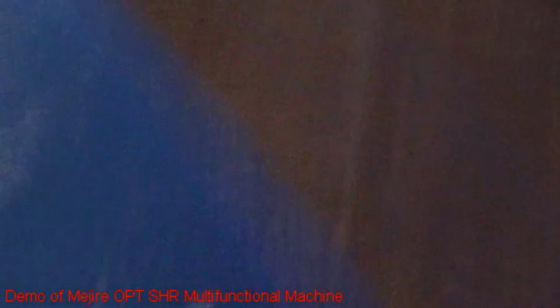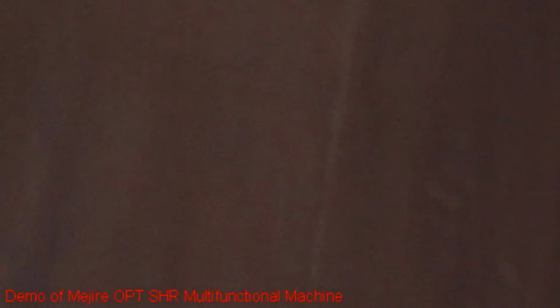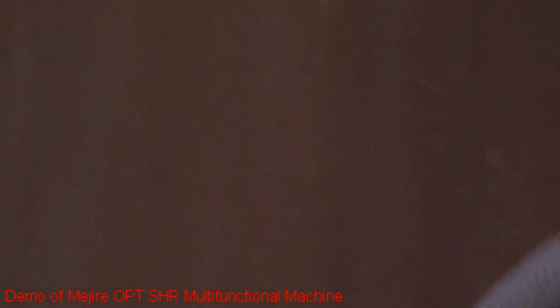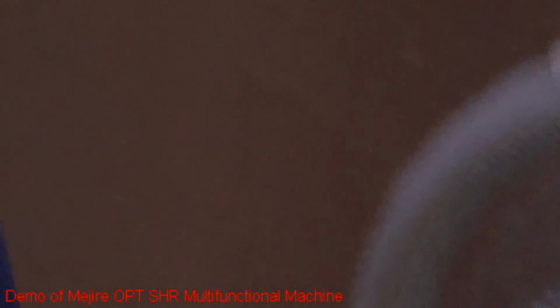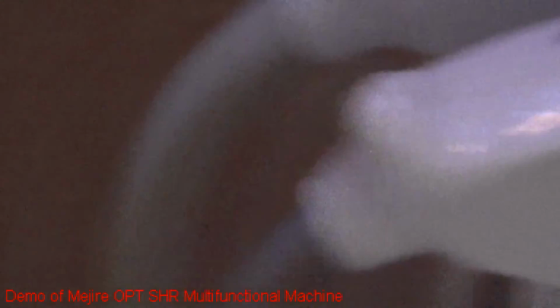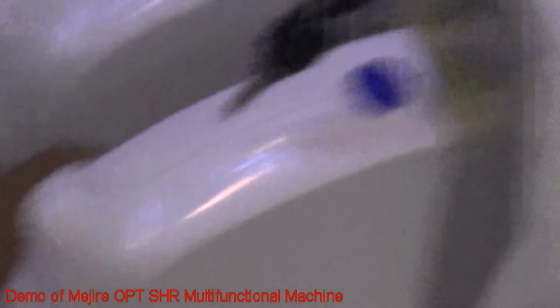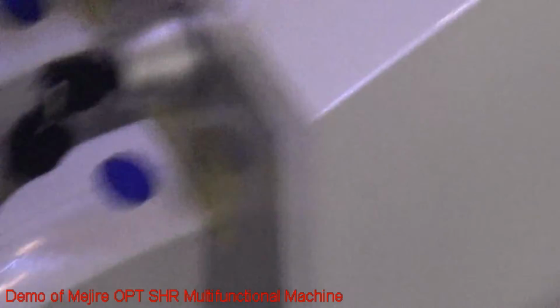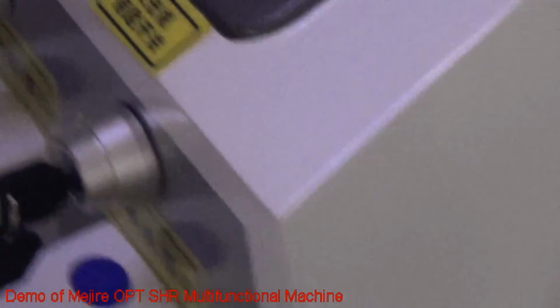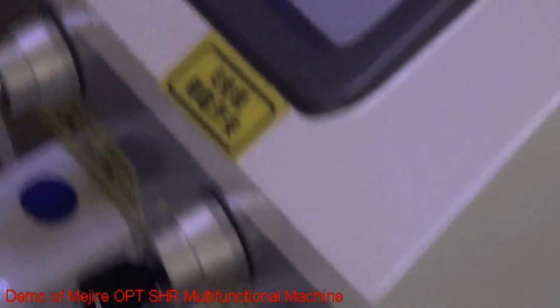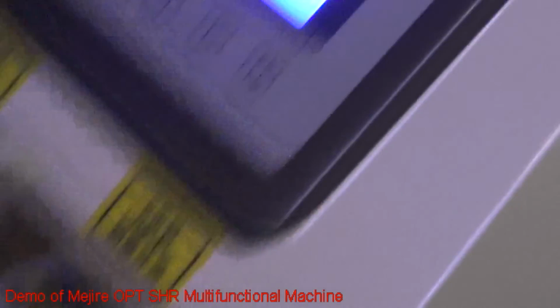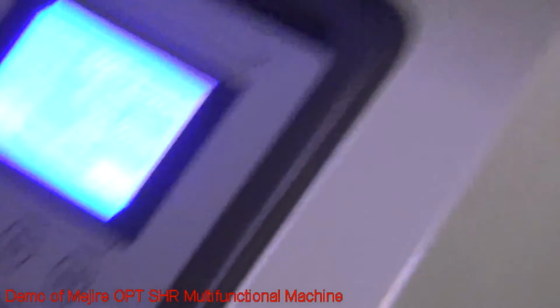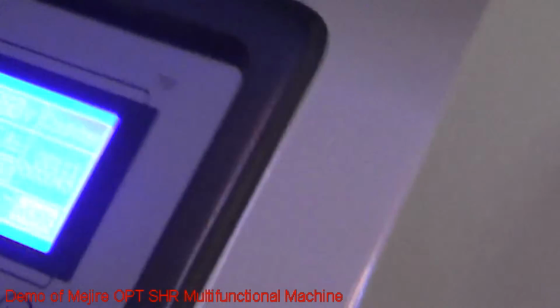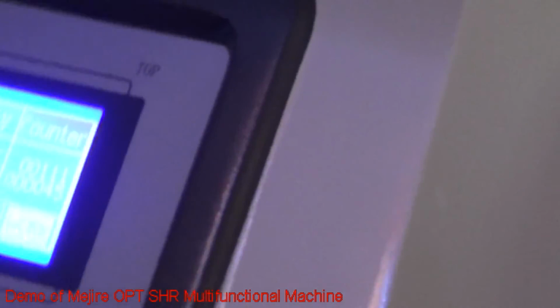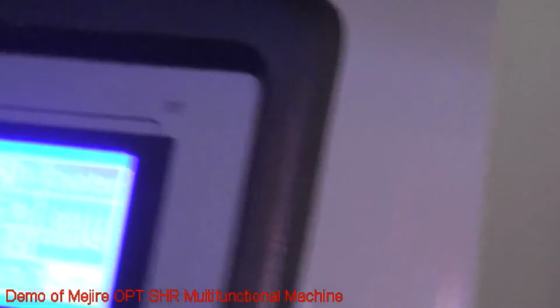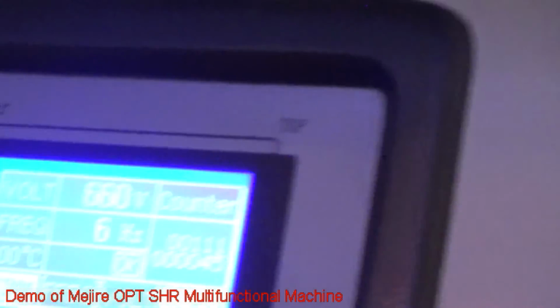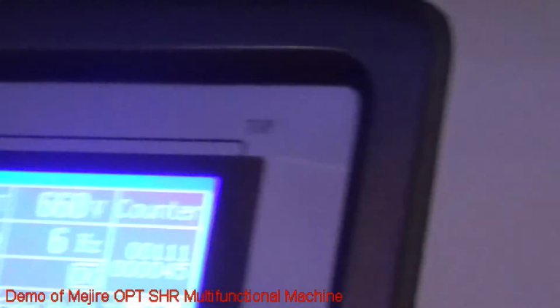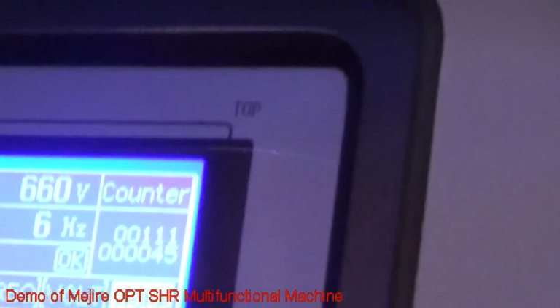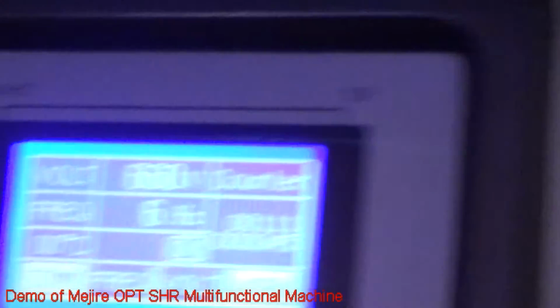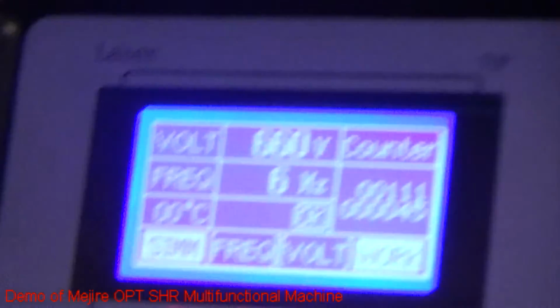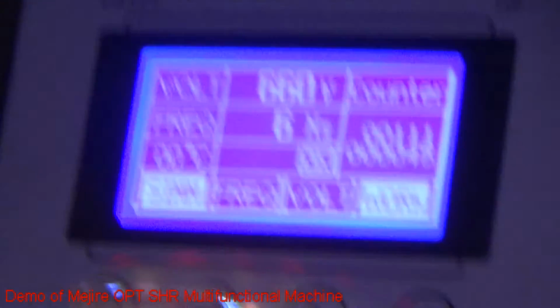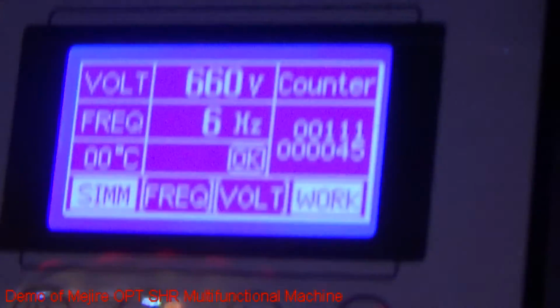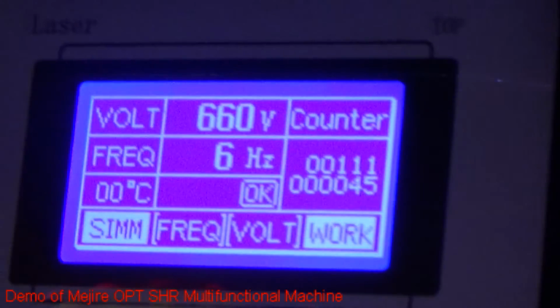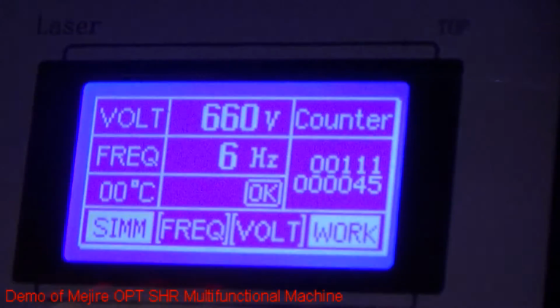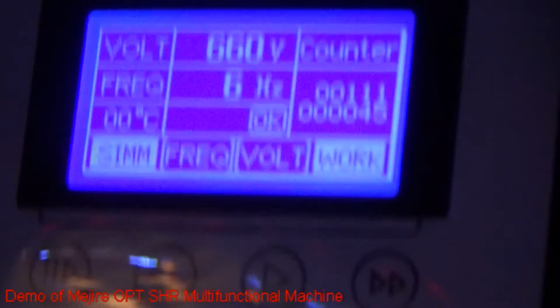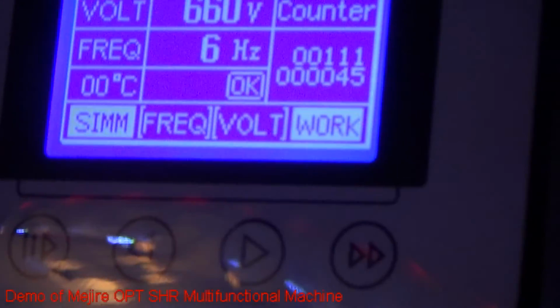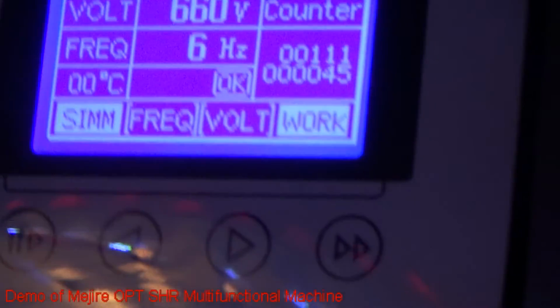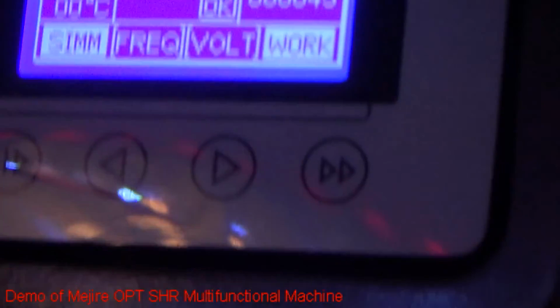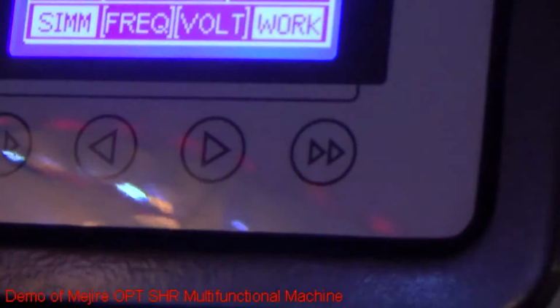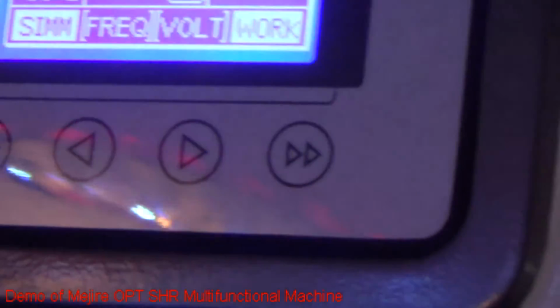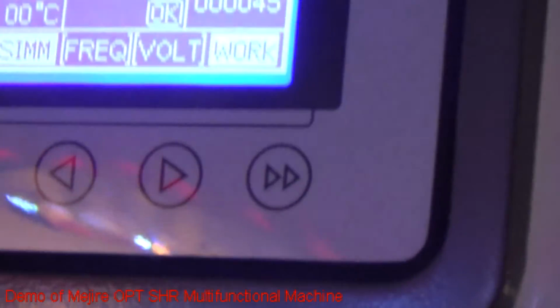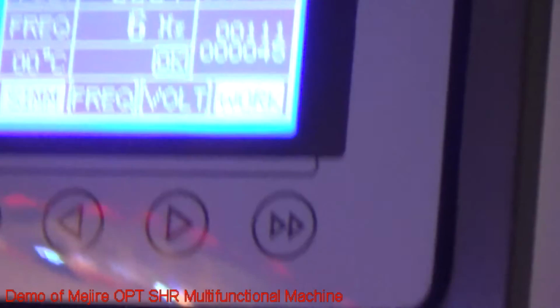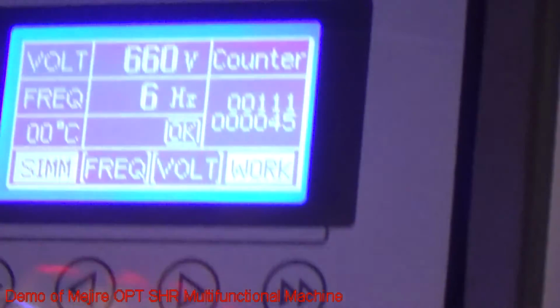Okay, that's all the information of our multi-functional built-in machine. That's all. Thank you.